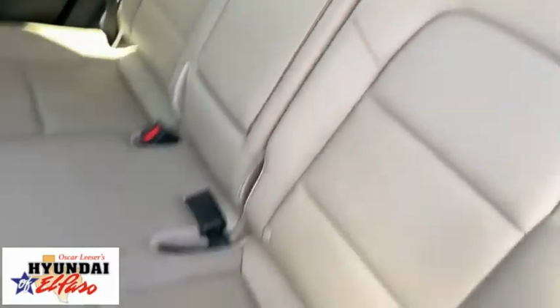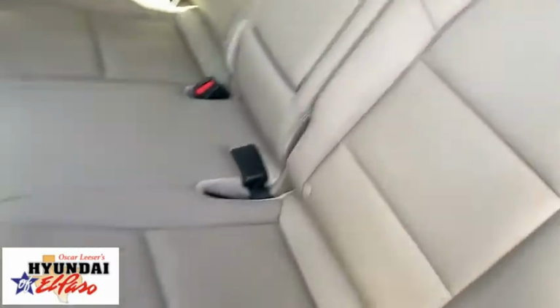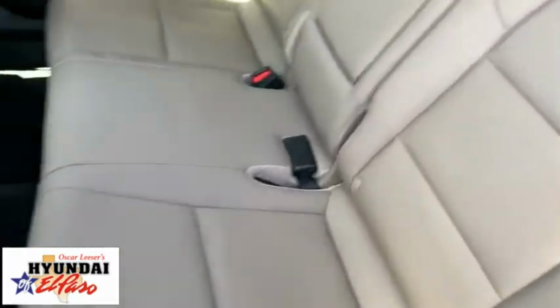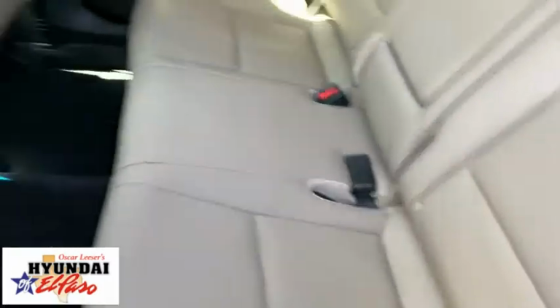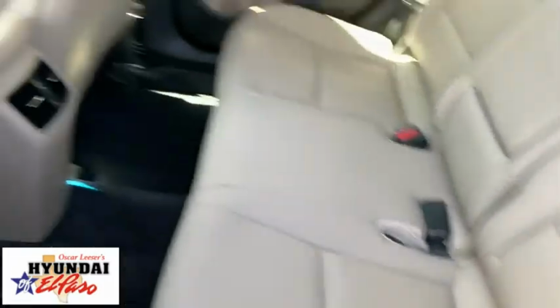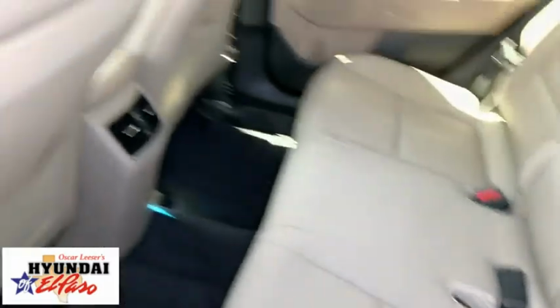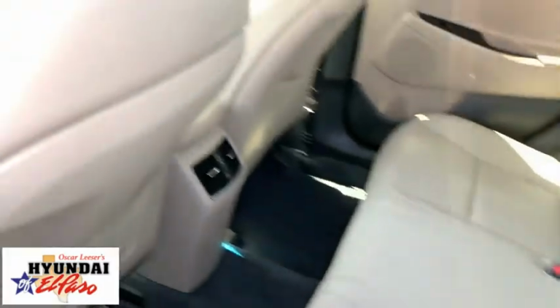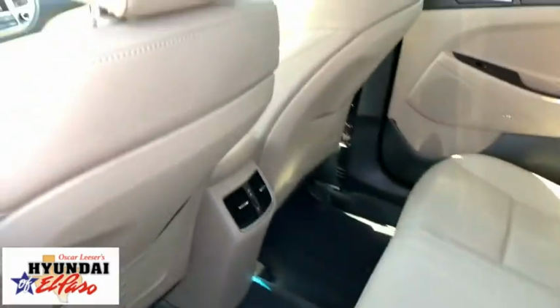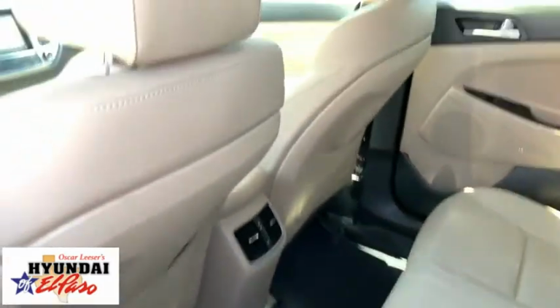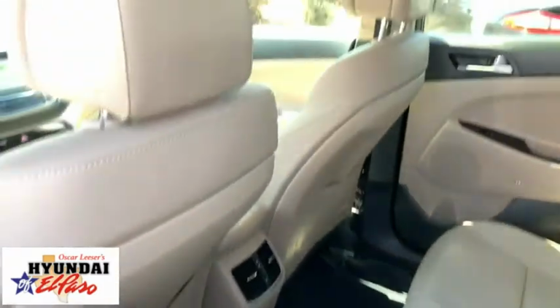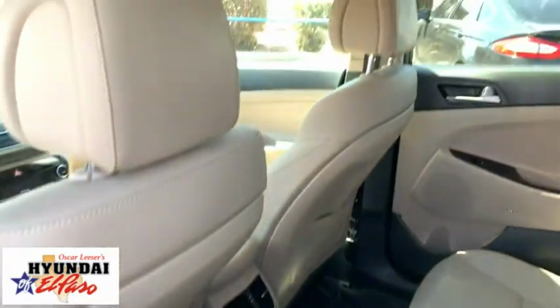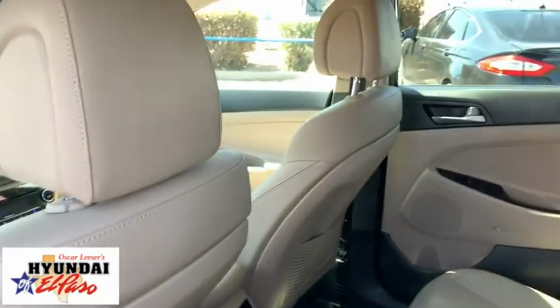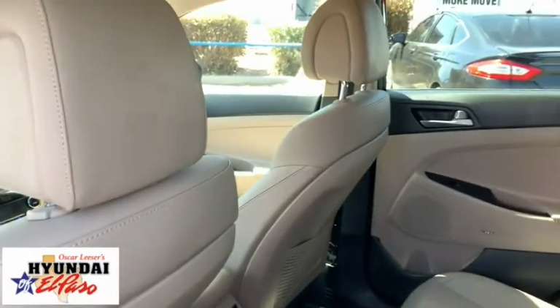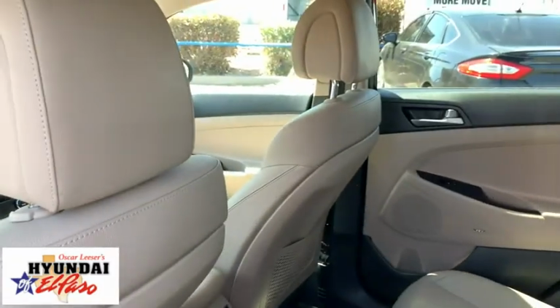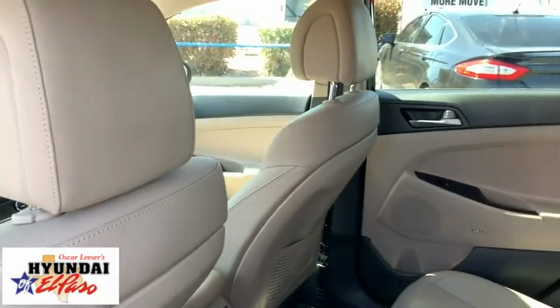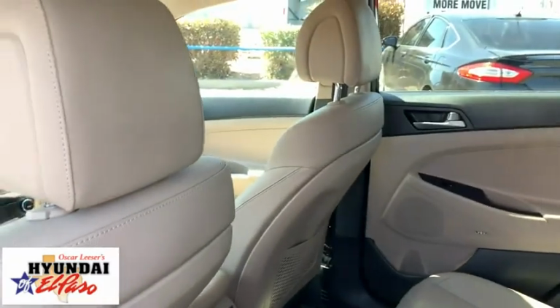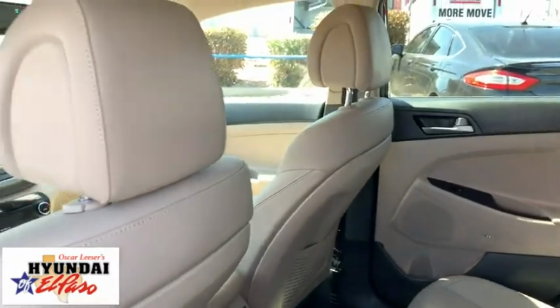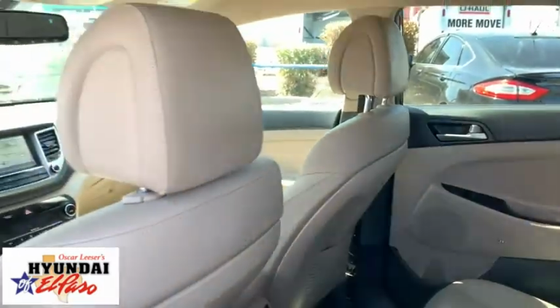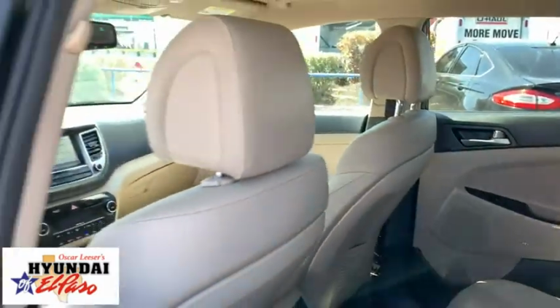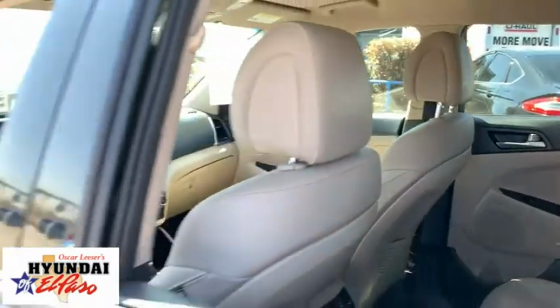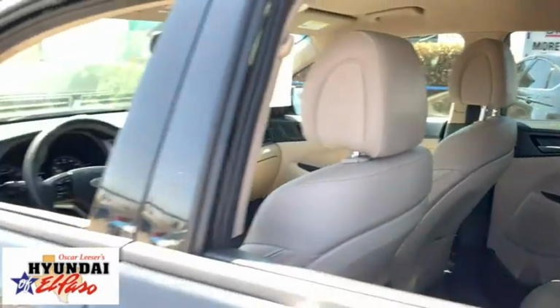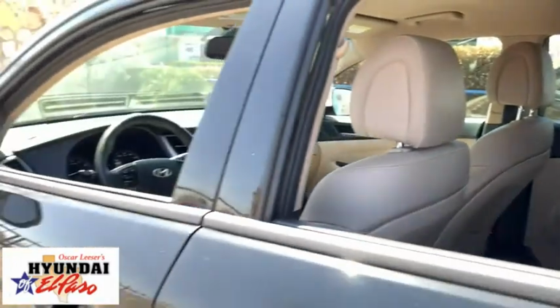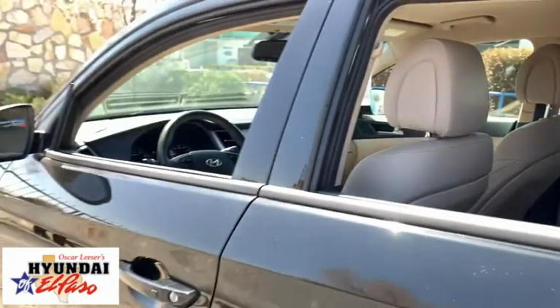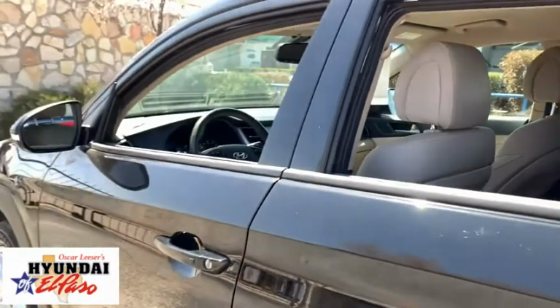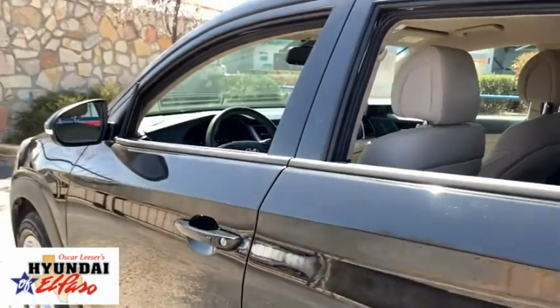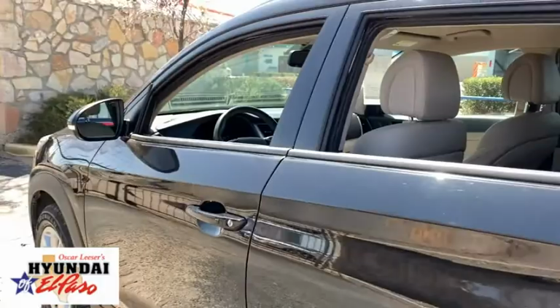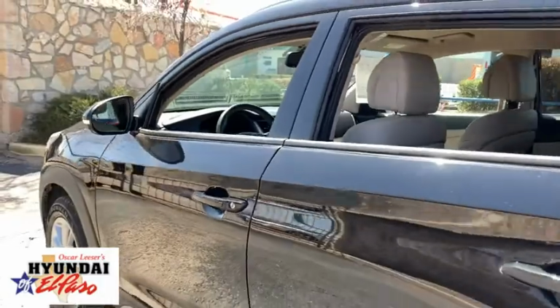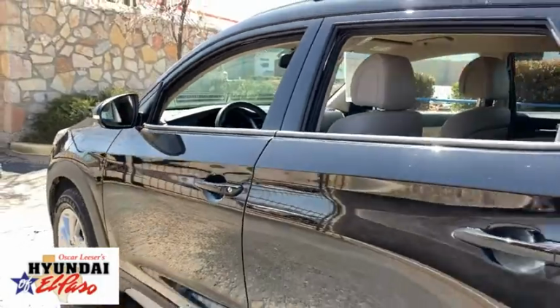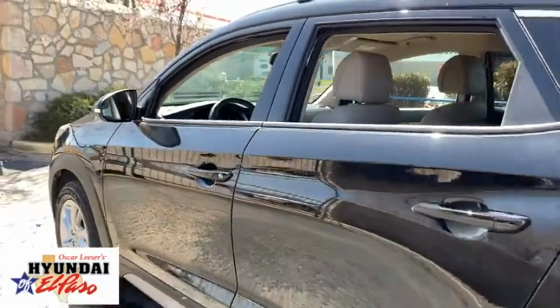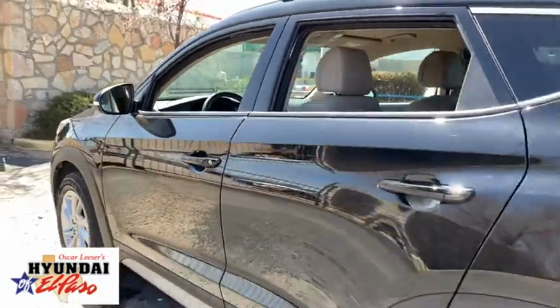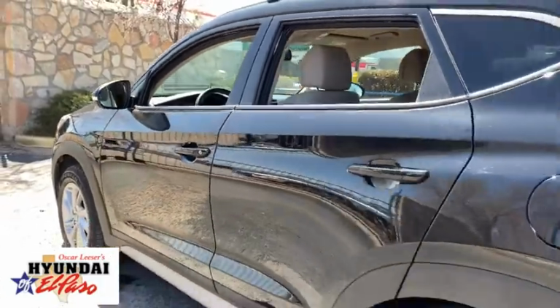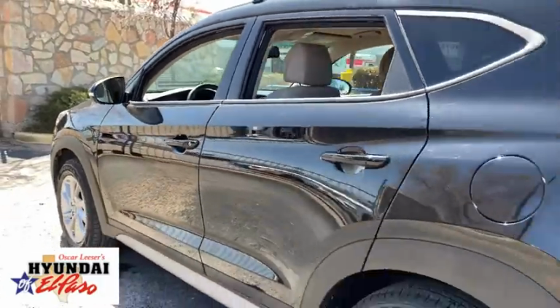Panic alarm, overhead console, remote keyless entry. Come take a test drive today.